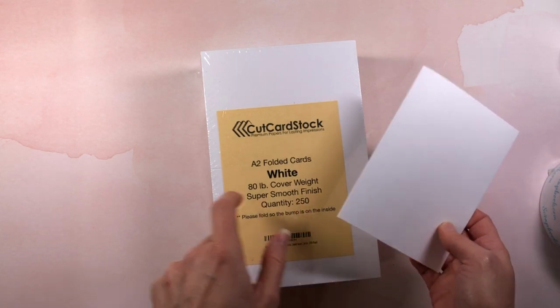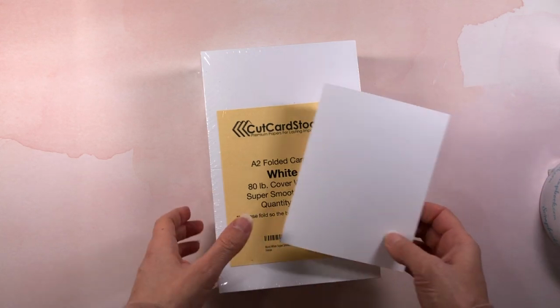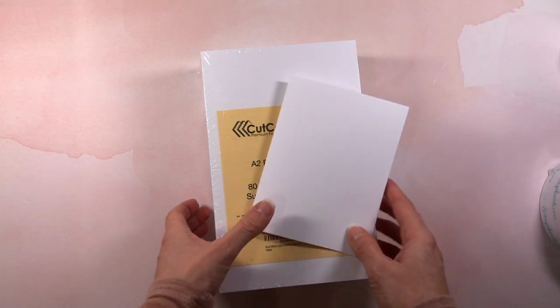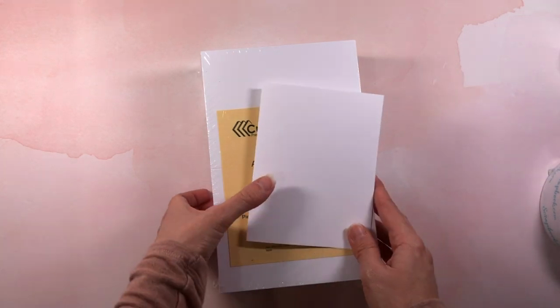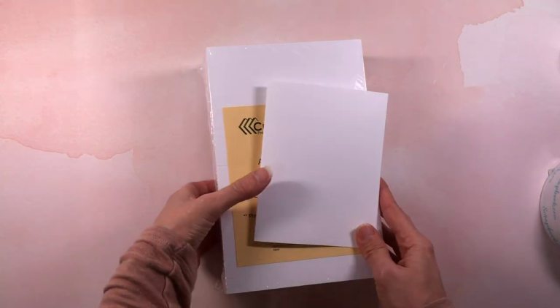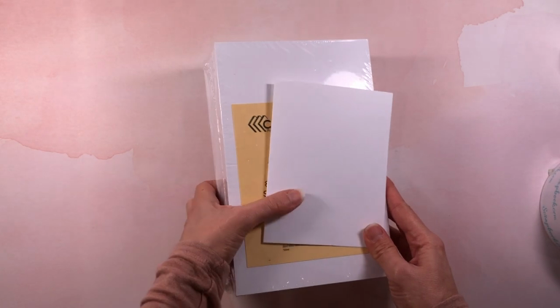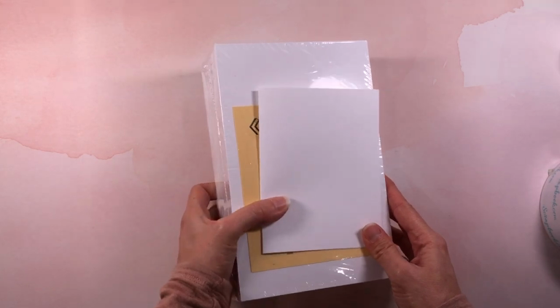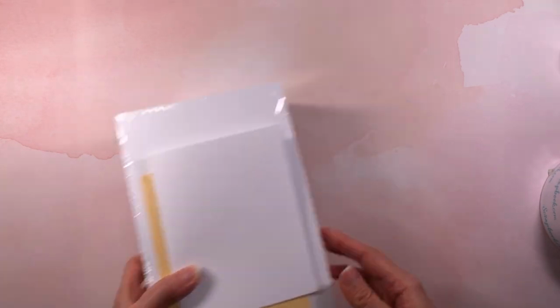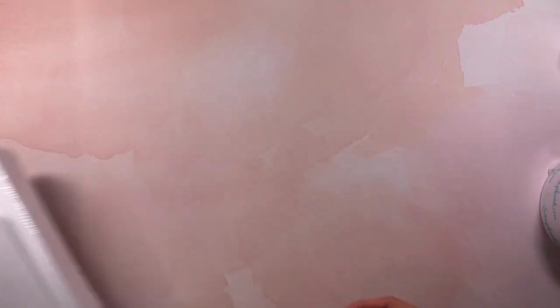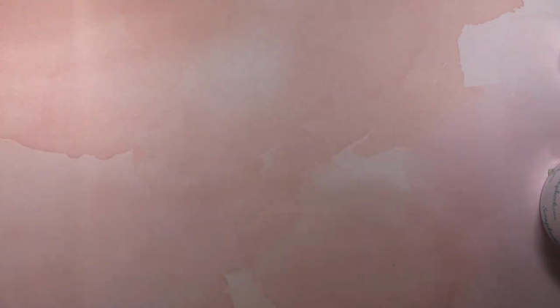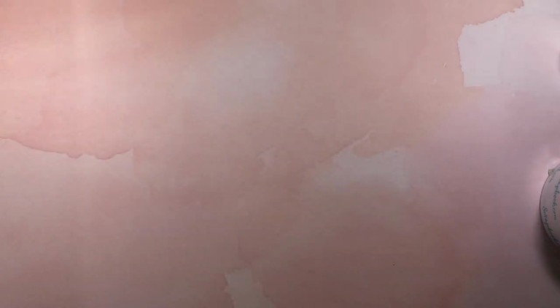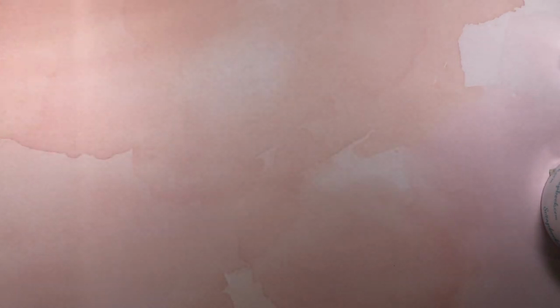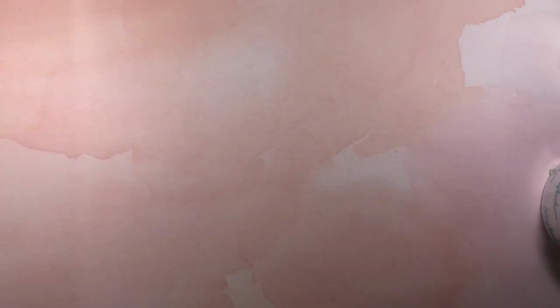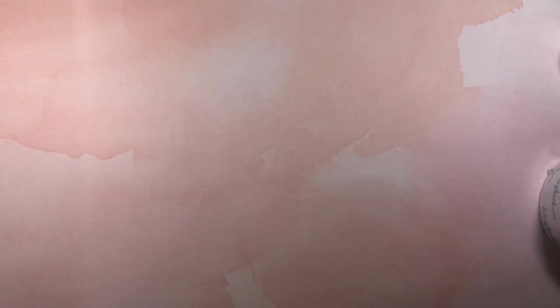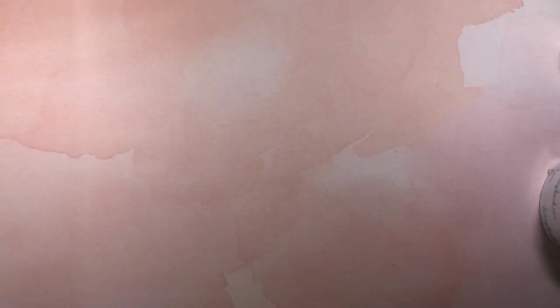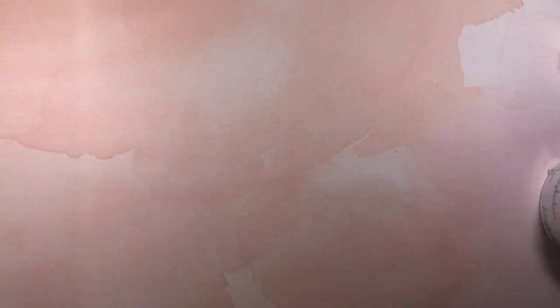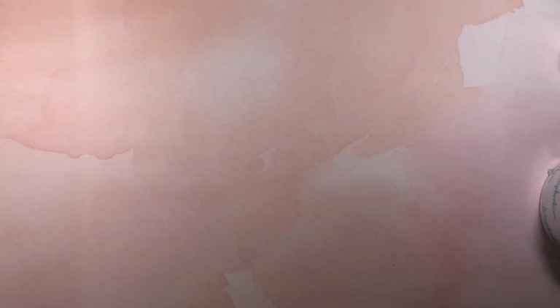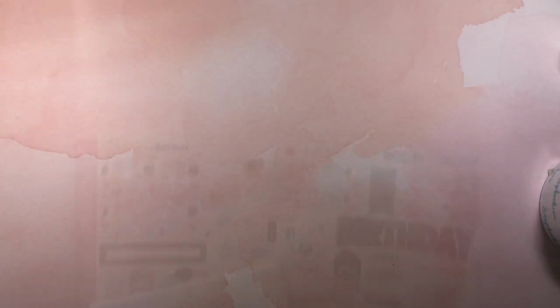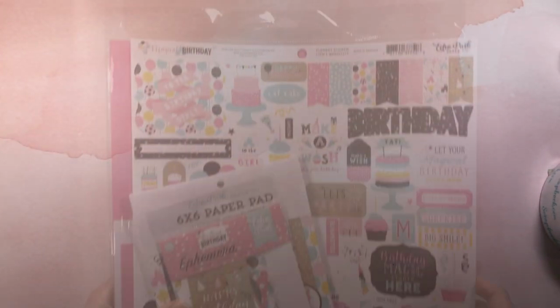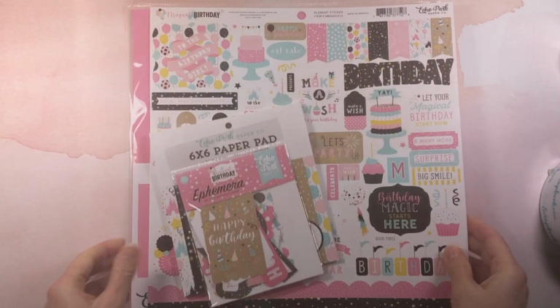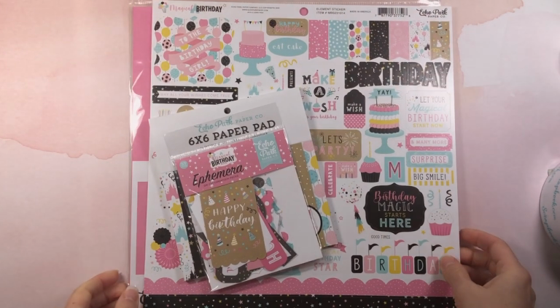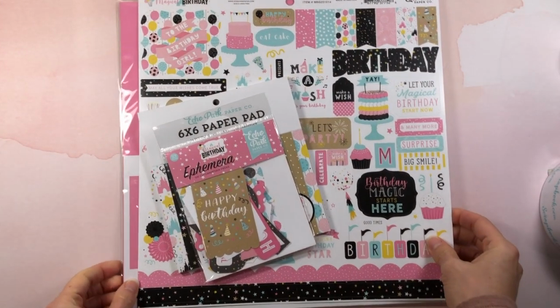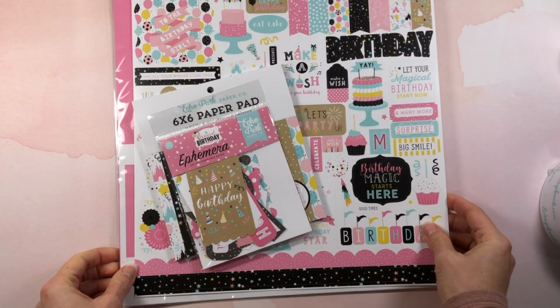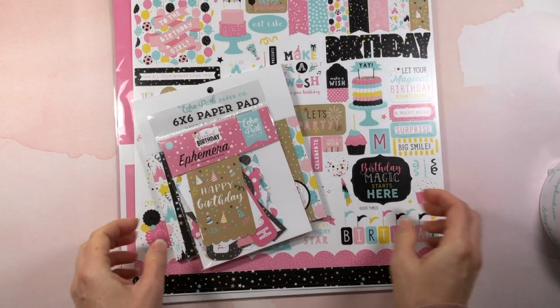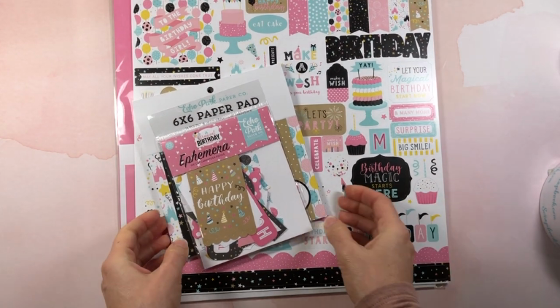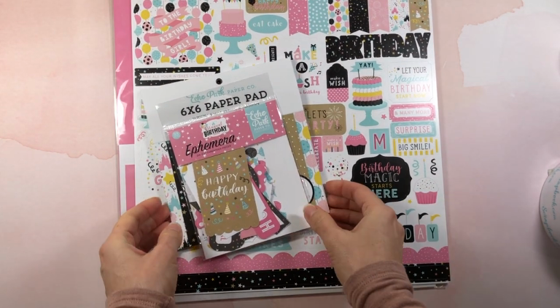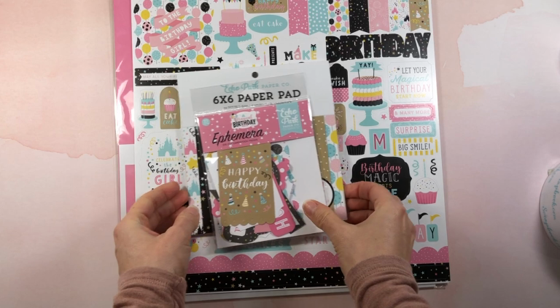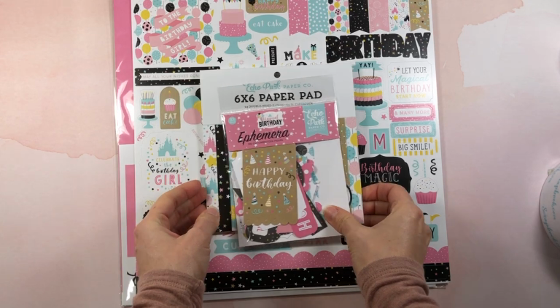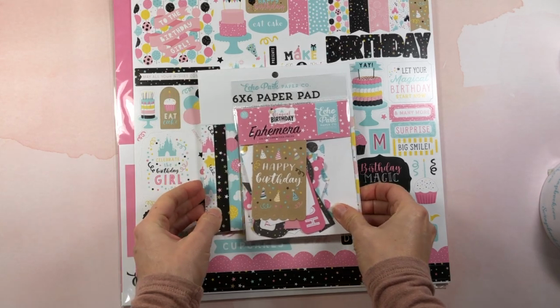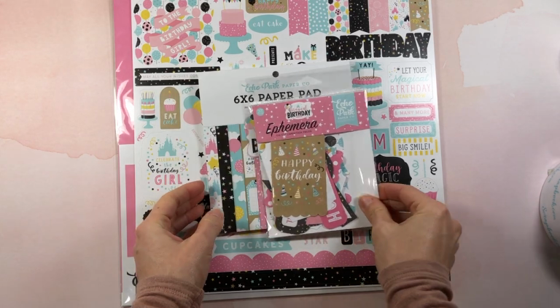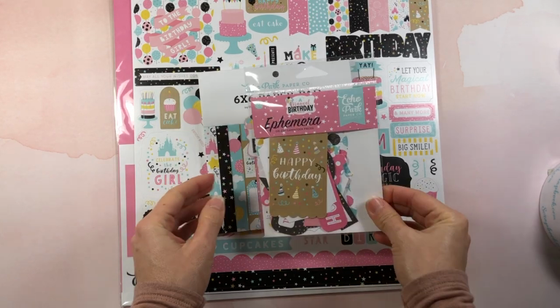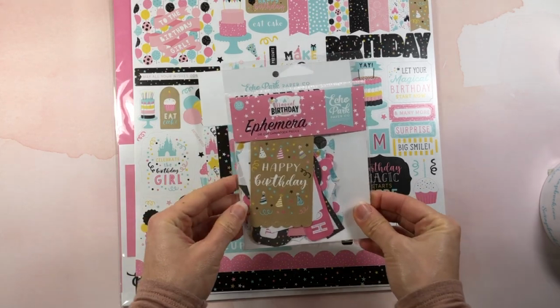I previously purchased a pack much smaller than this, so I'll see if I can find that link because you might not need 250 count — I think there are some out there that are smaller counts, so I will link that below. I also have a Scrapbook.com order.